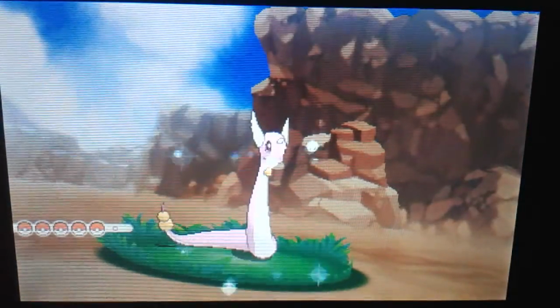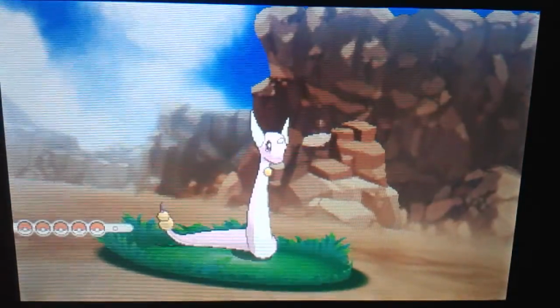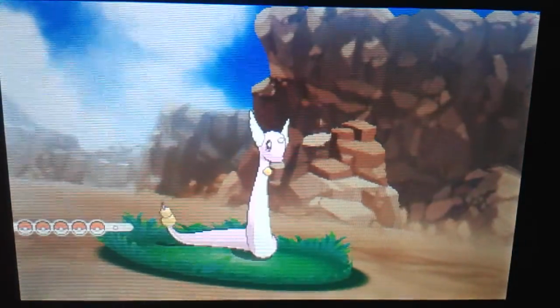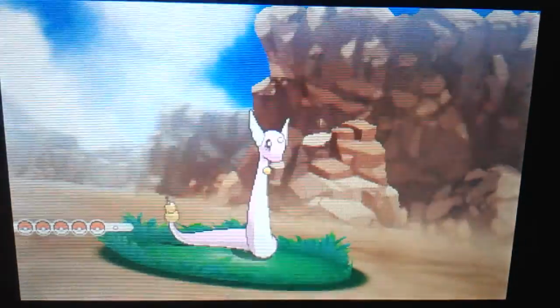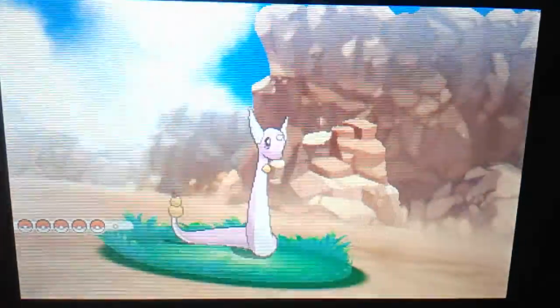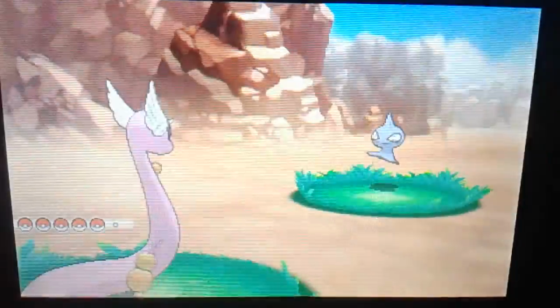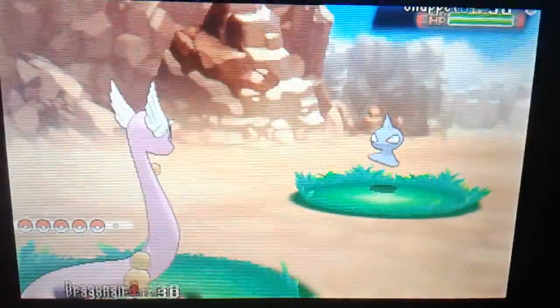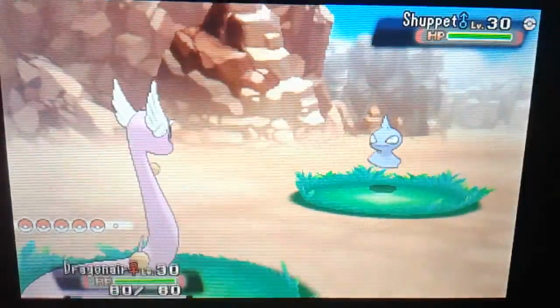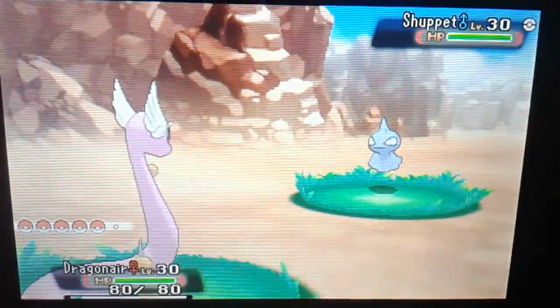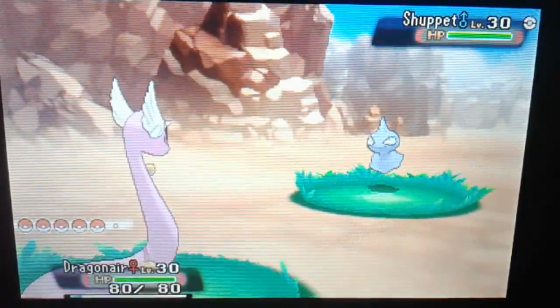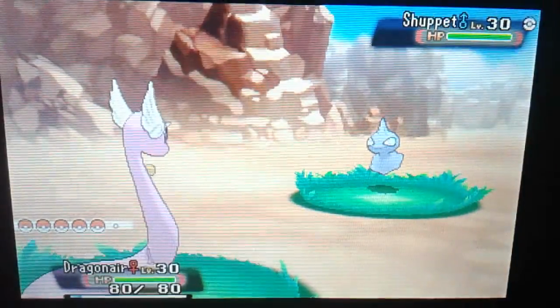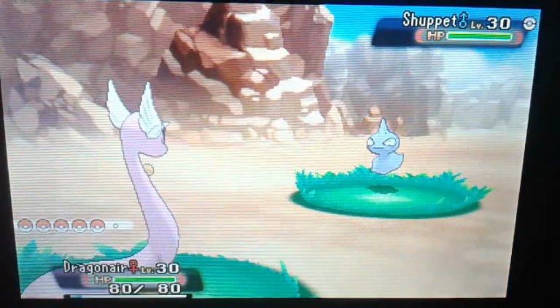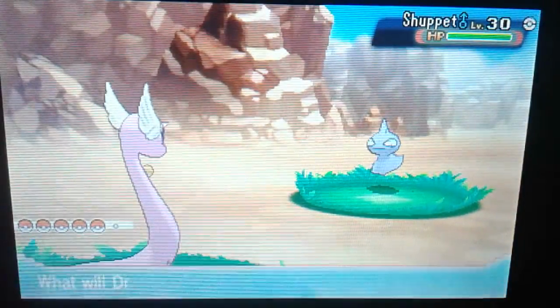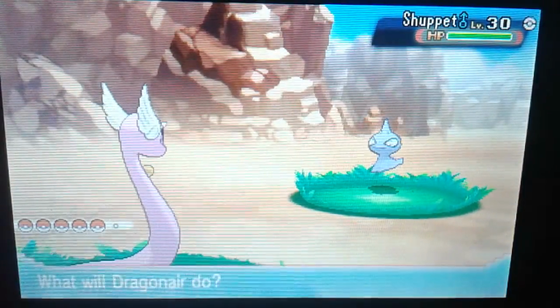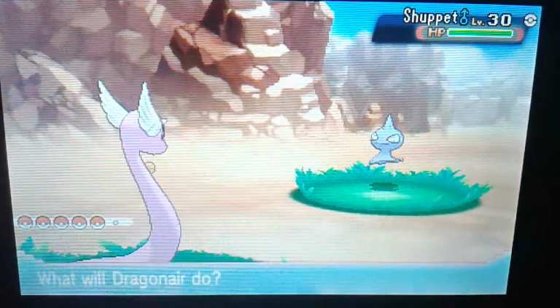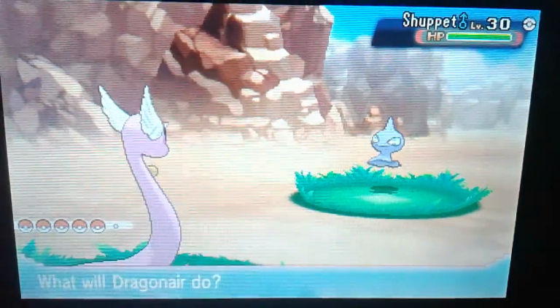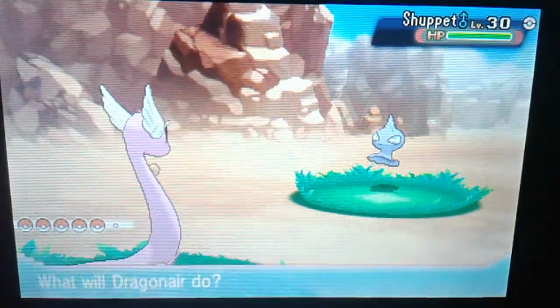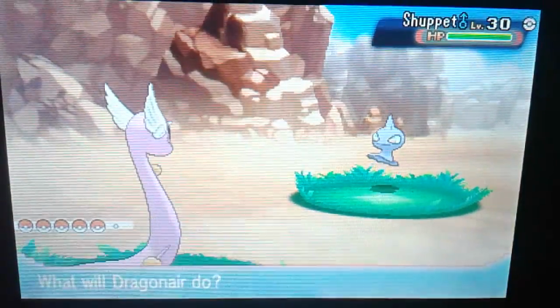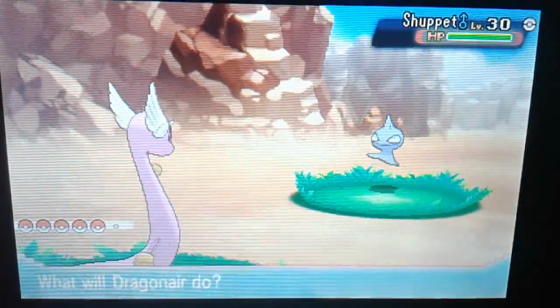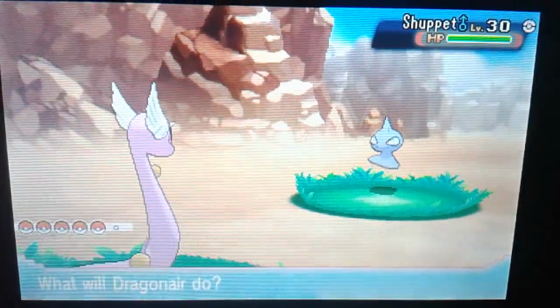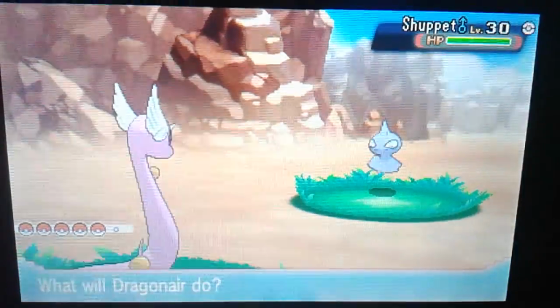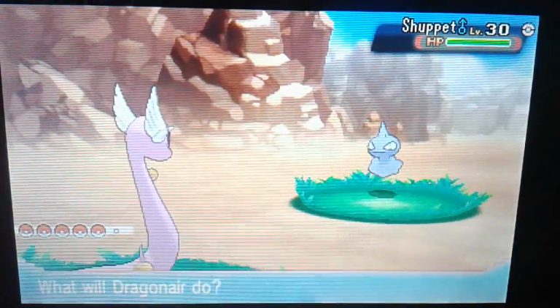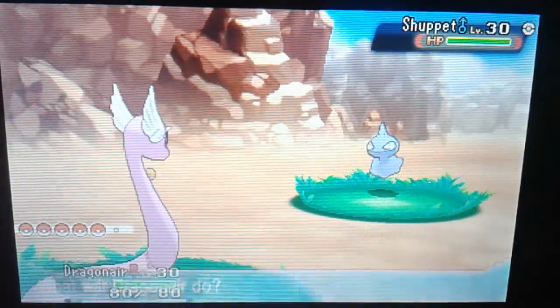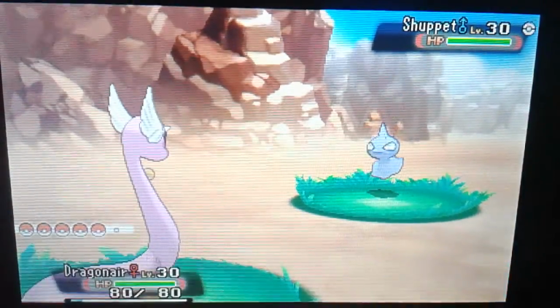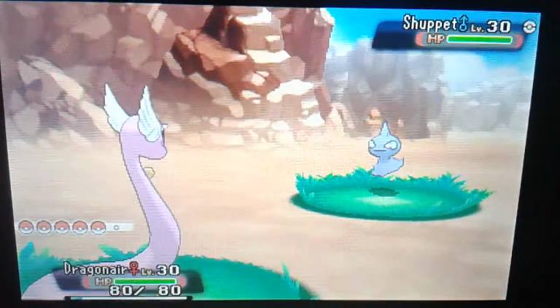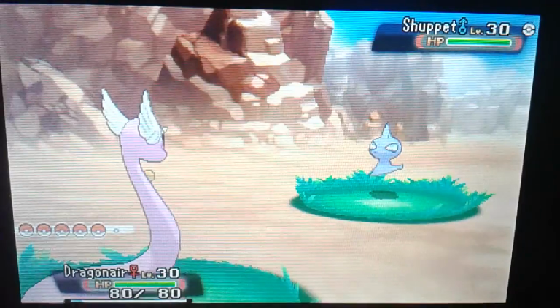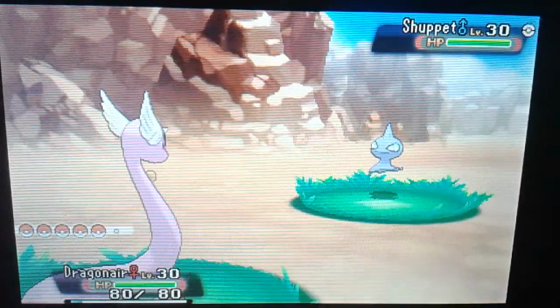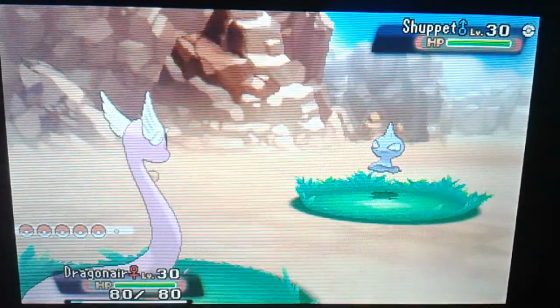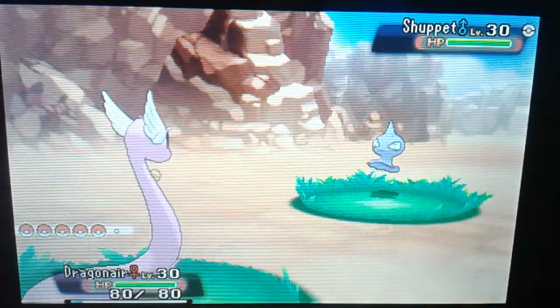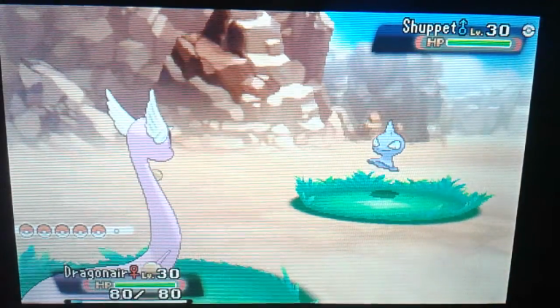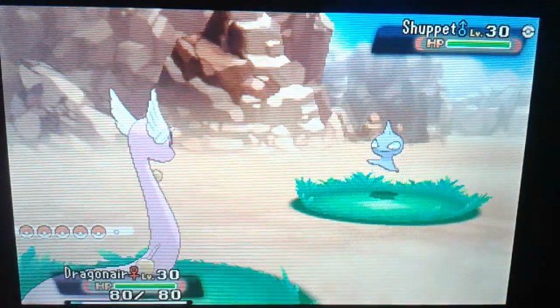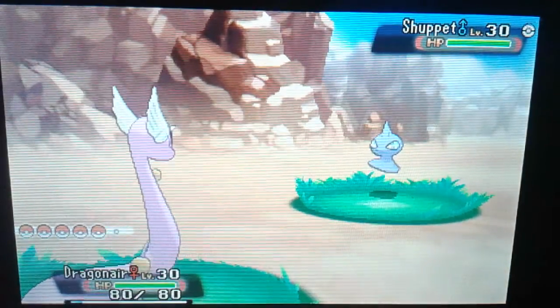There we go — Shining Dragonair! So if you want a chance to win a Shining Dragonair, all you have to do is like the video and comment that you want to be entered.